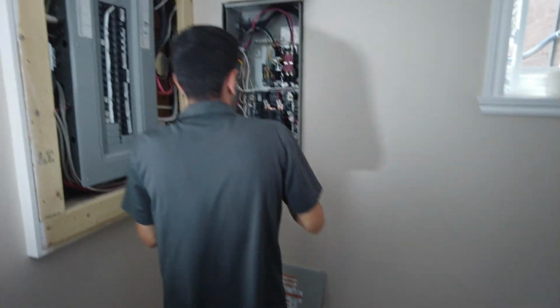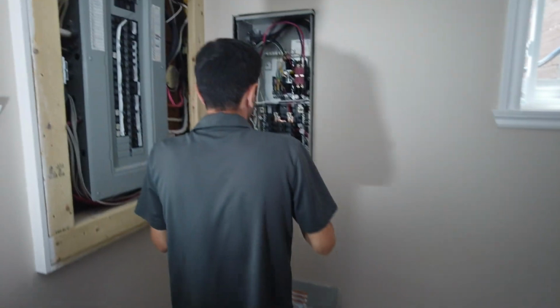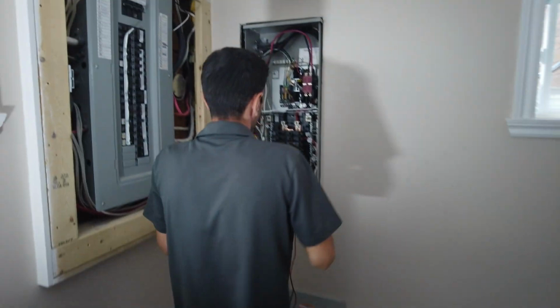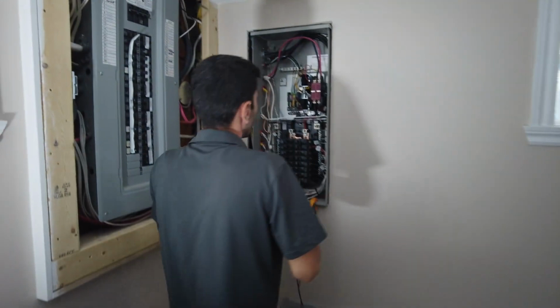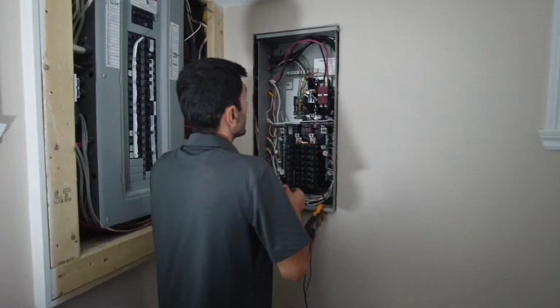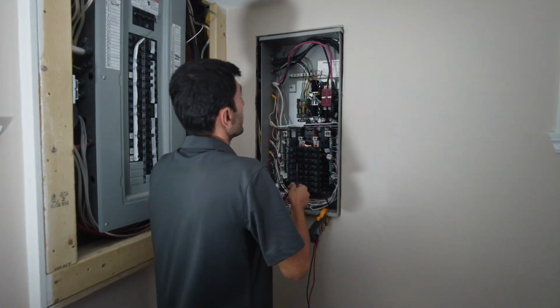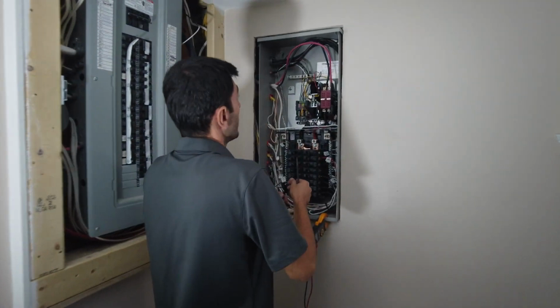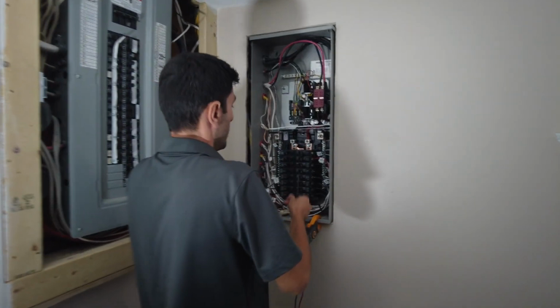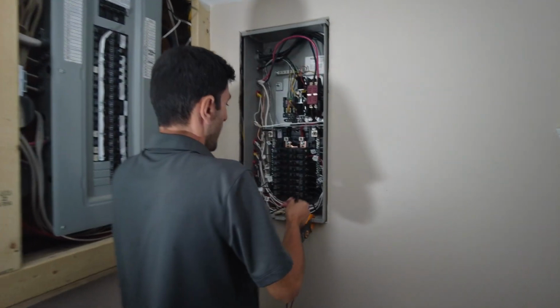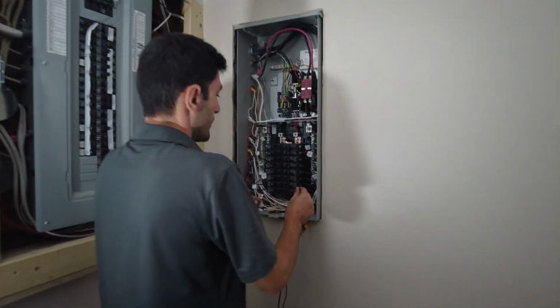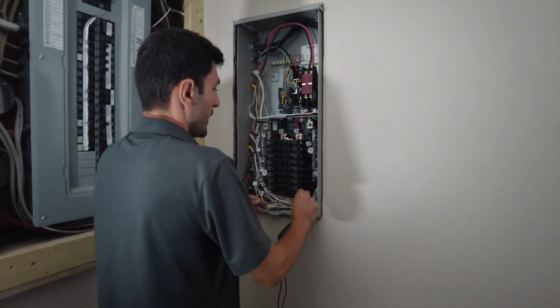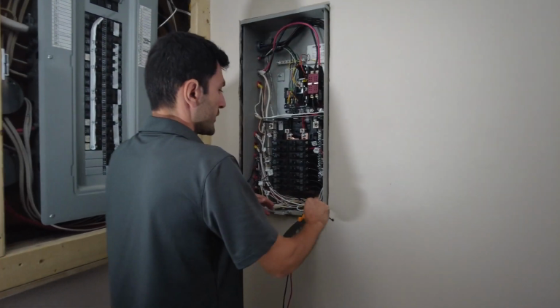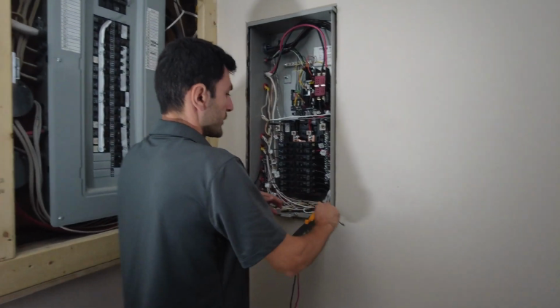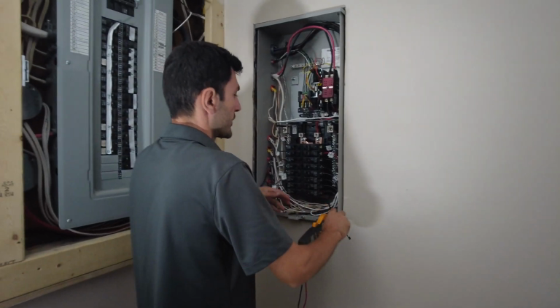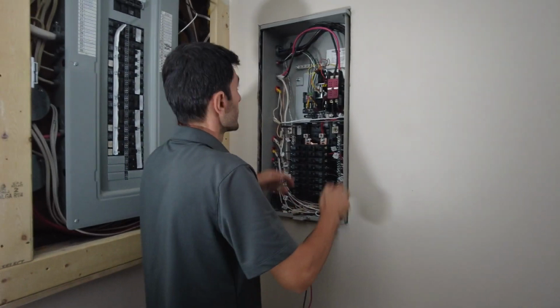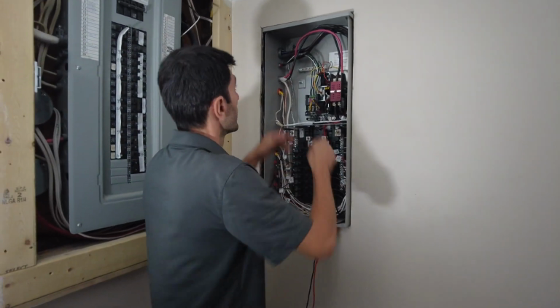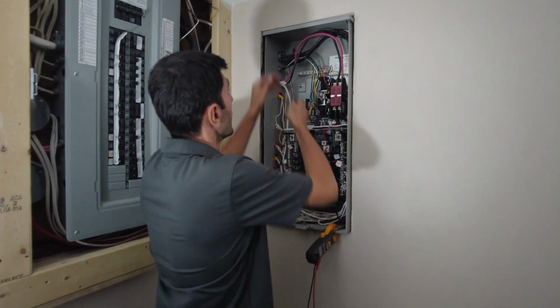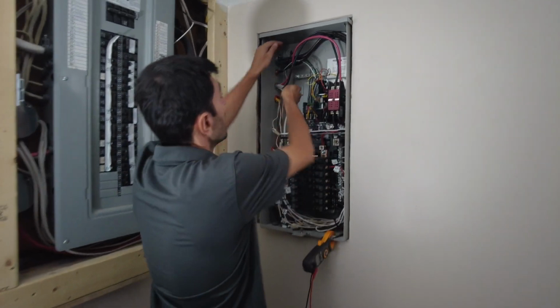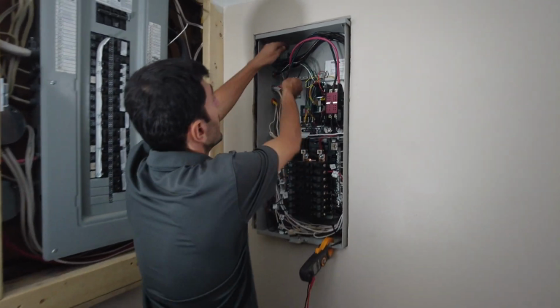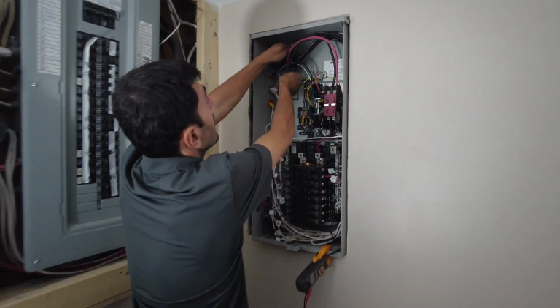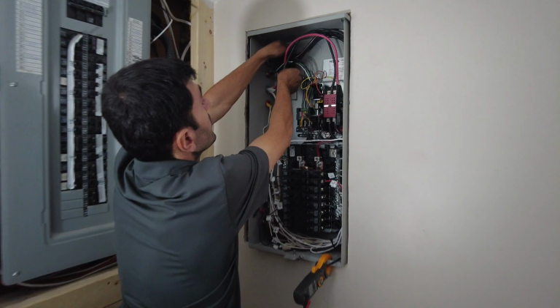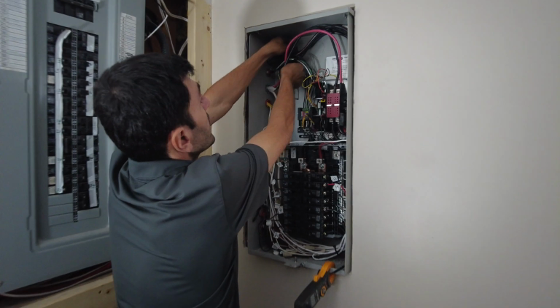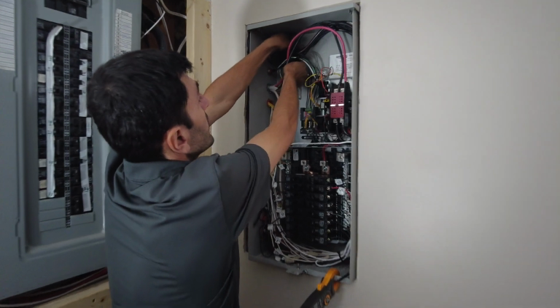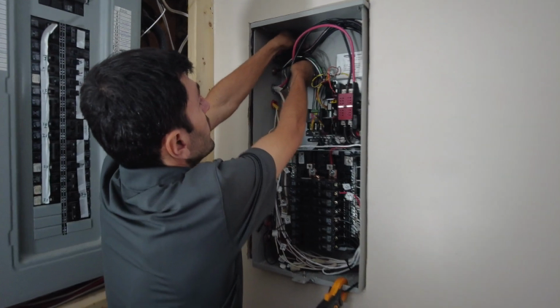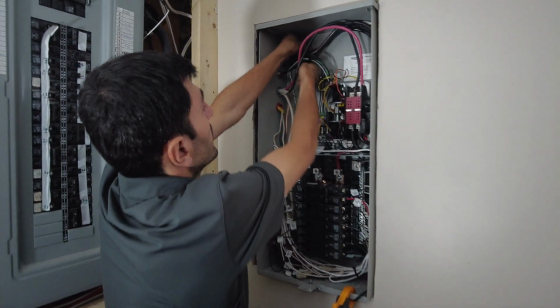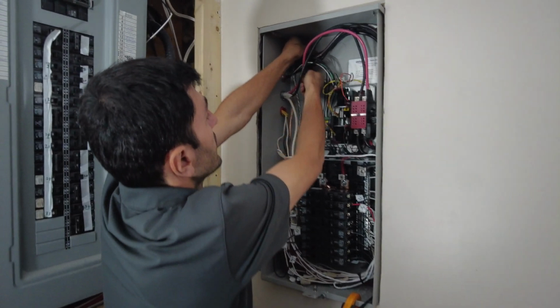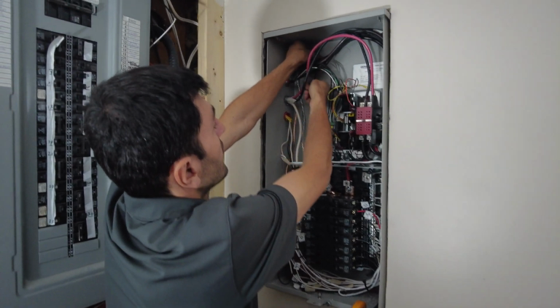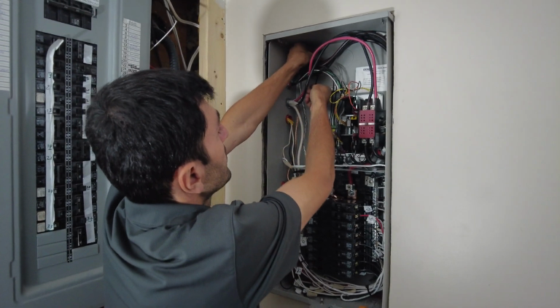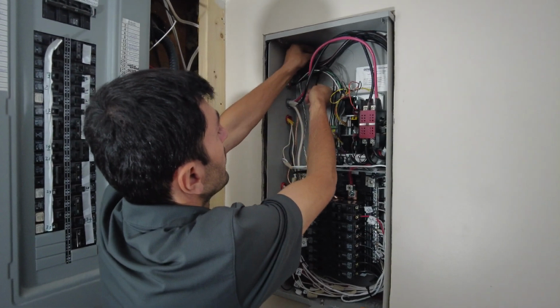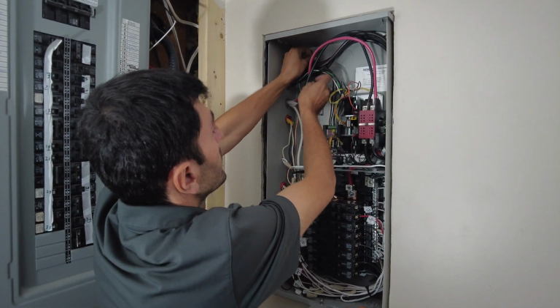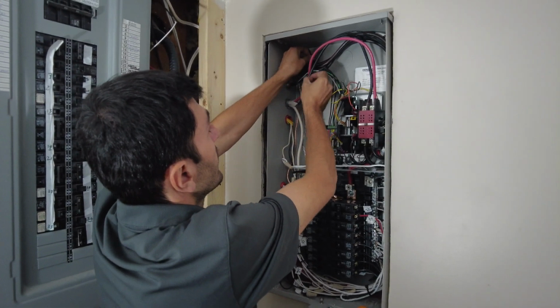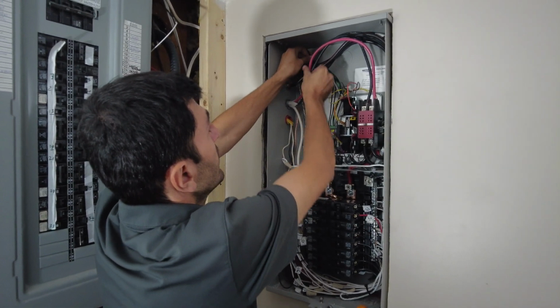Before I give the power to the house, we just check the voltage that comes from the generator.